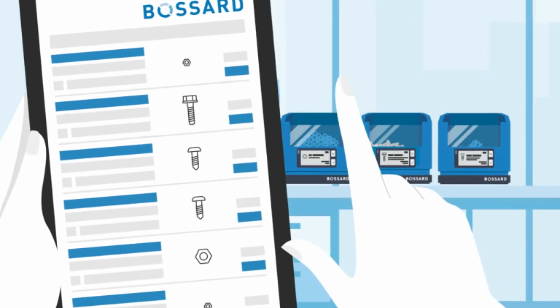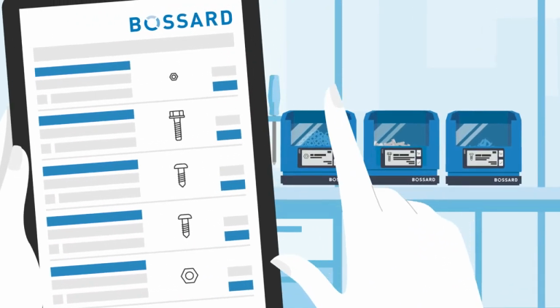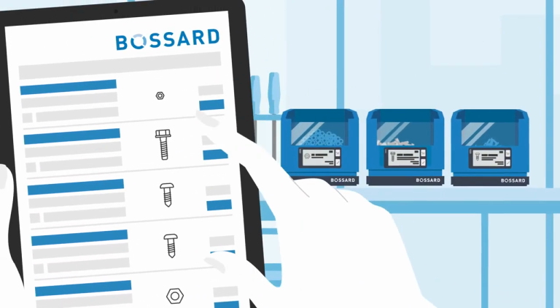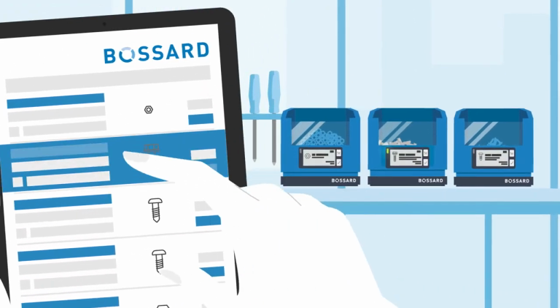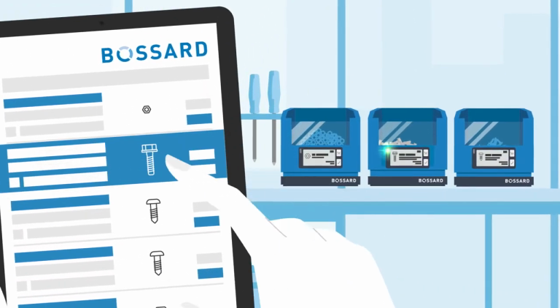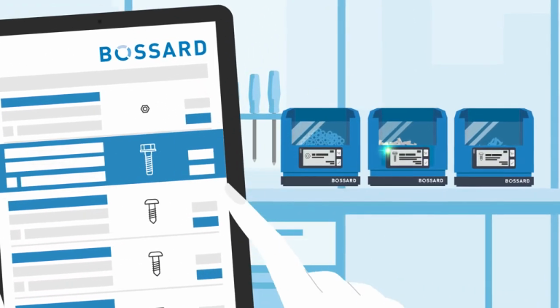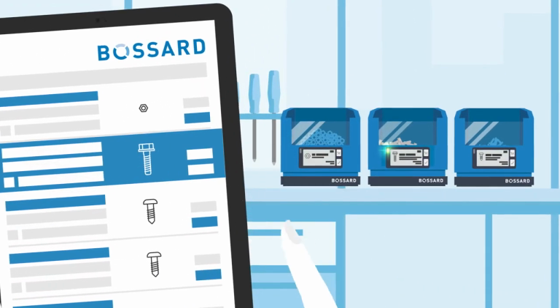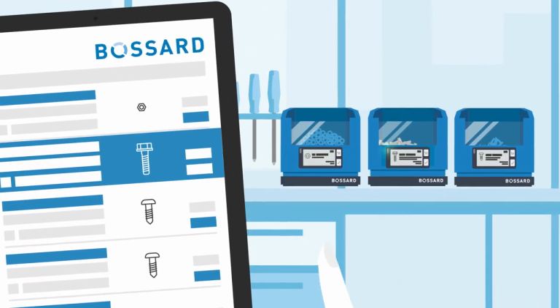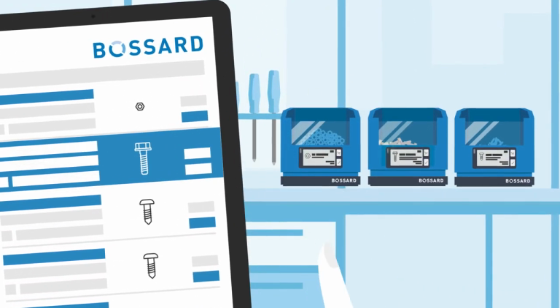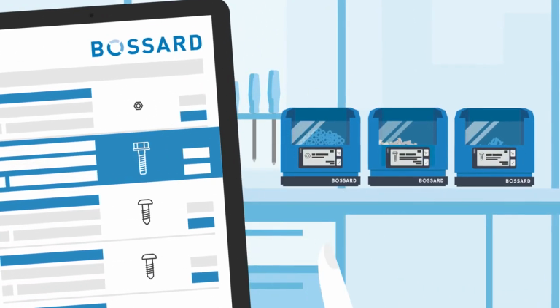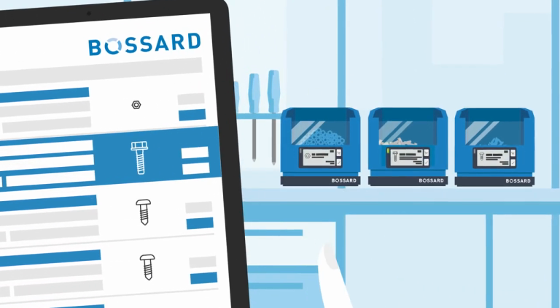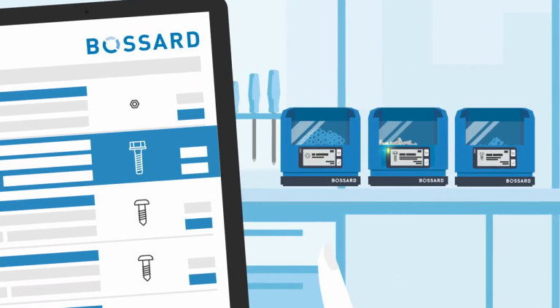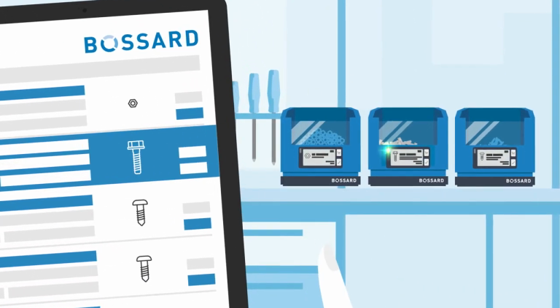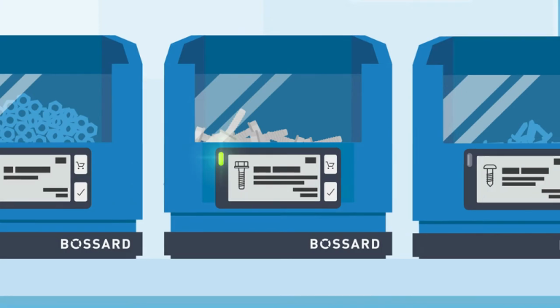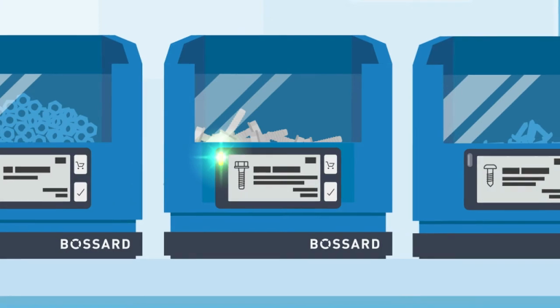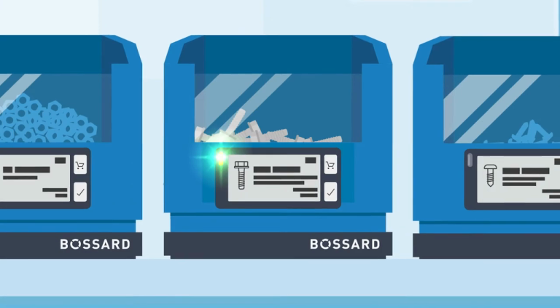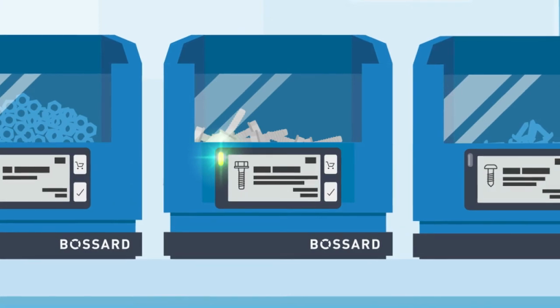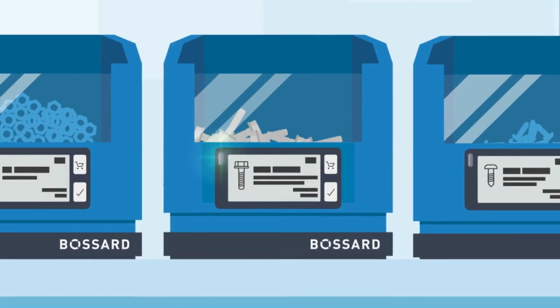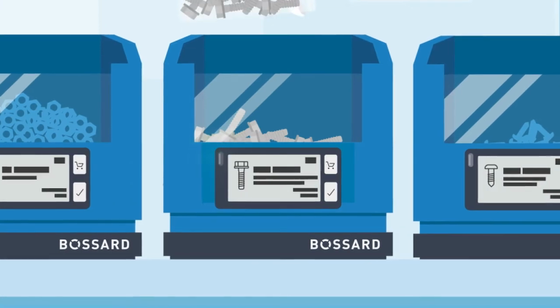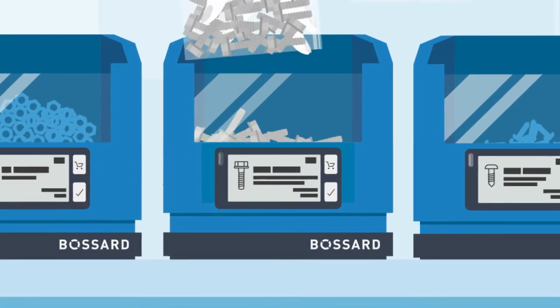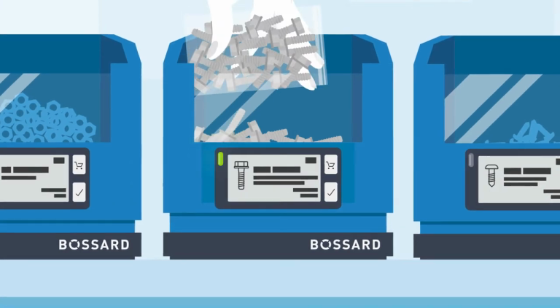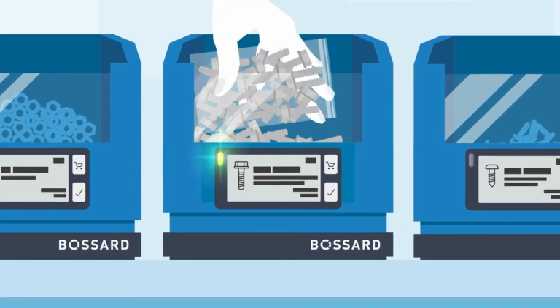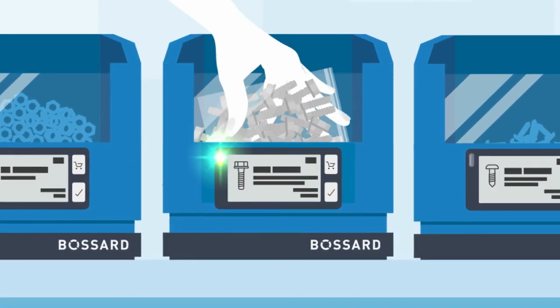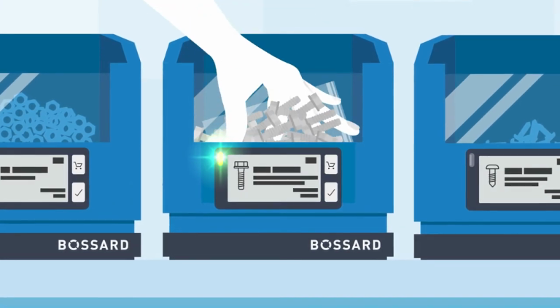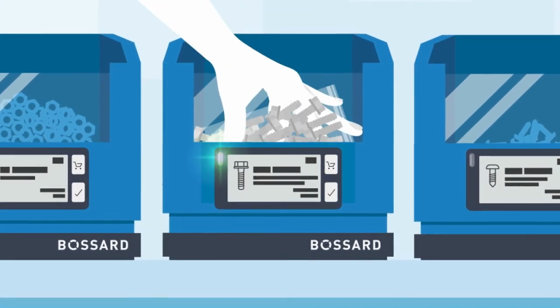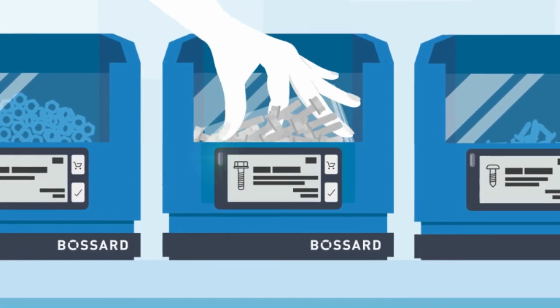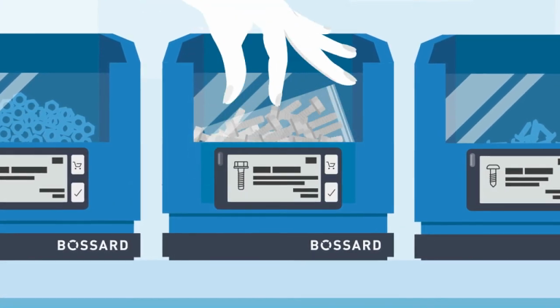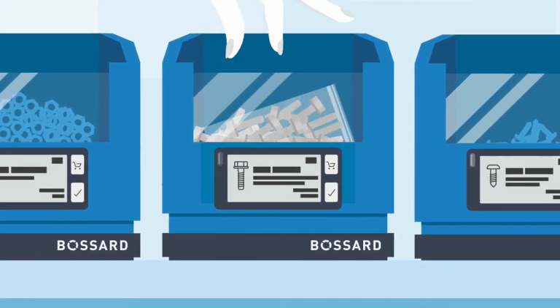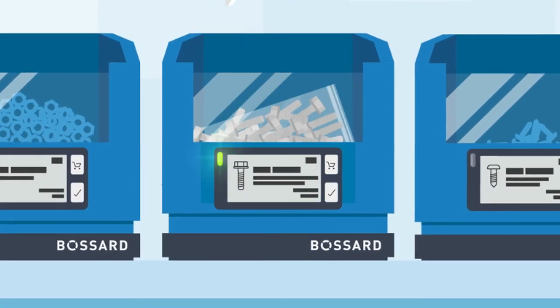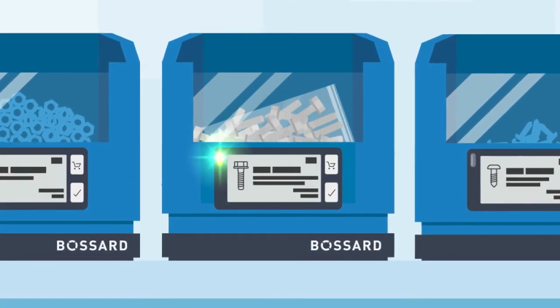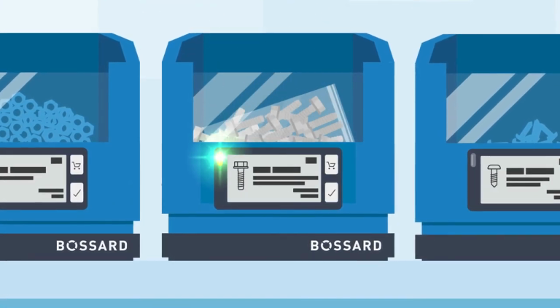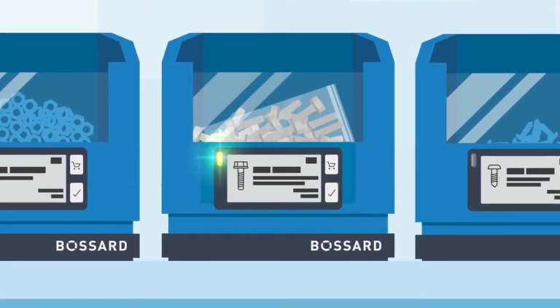With Basard's pick by and put to light, picking and refilling material is made faster, simpler and intuitive.